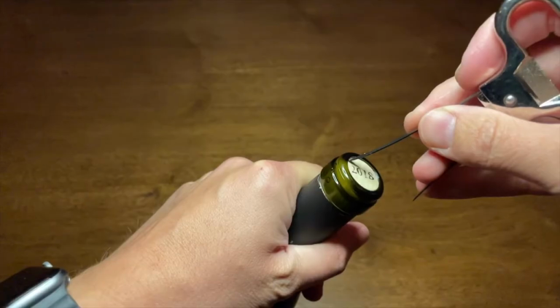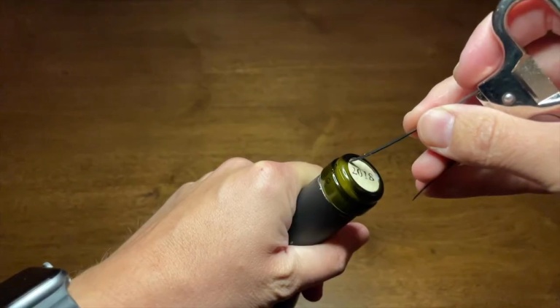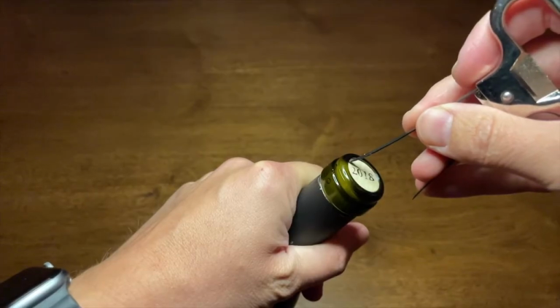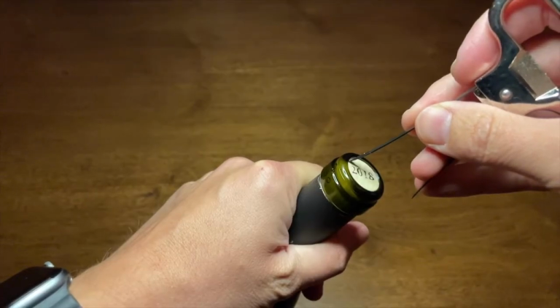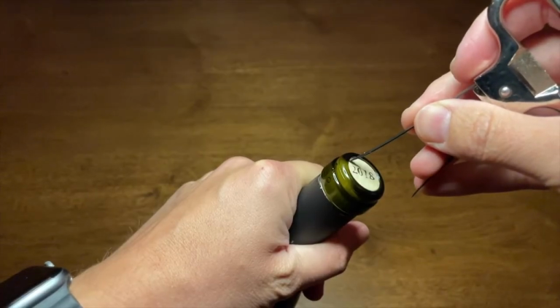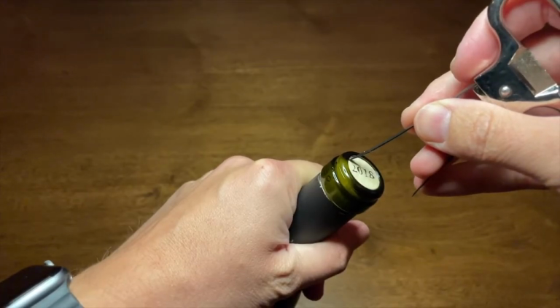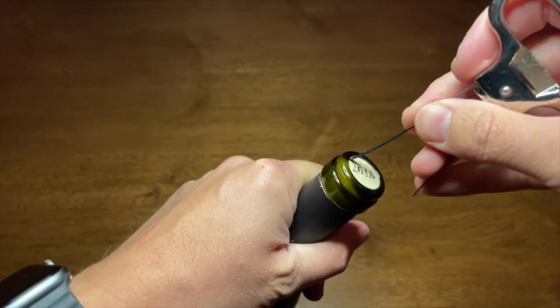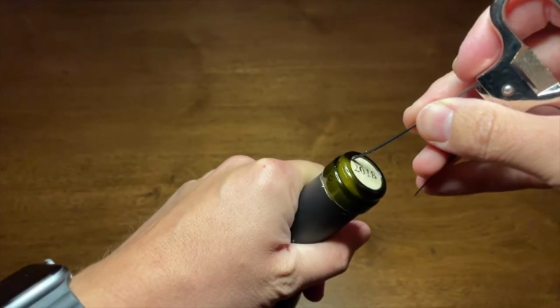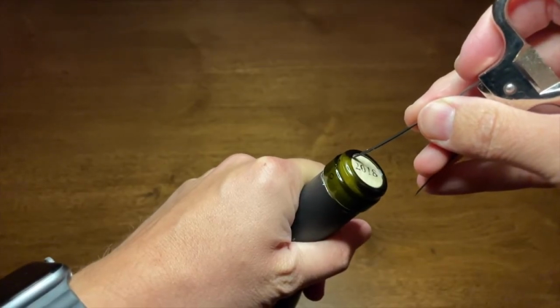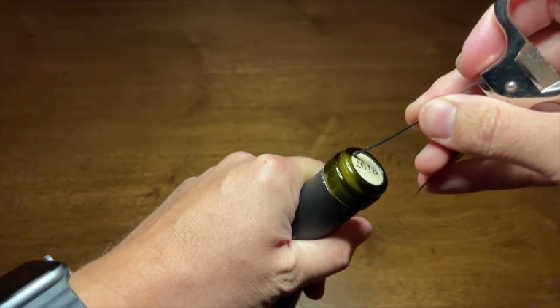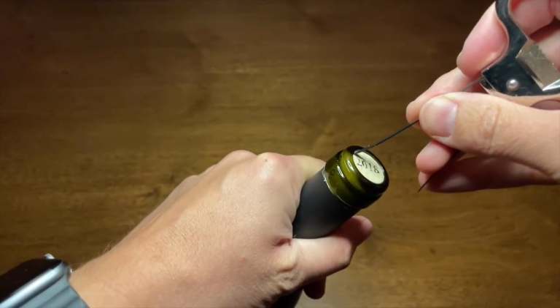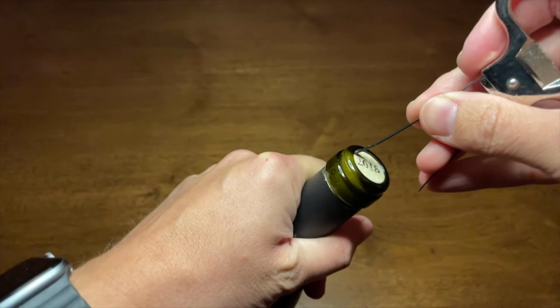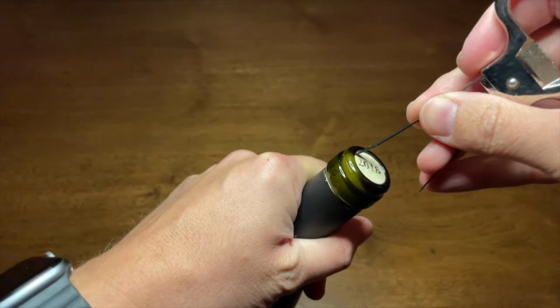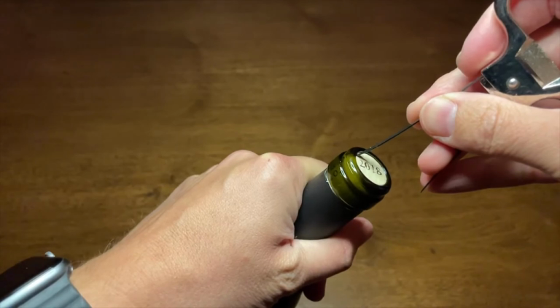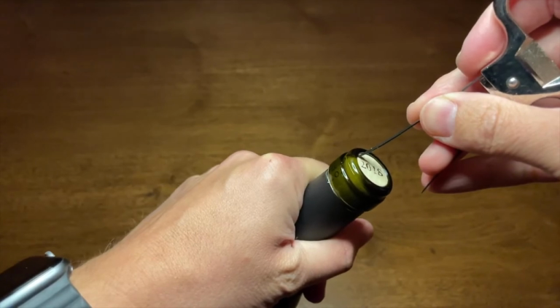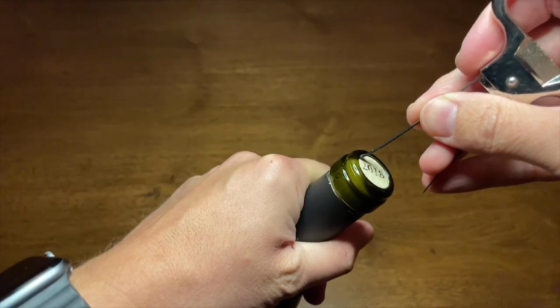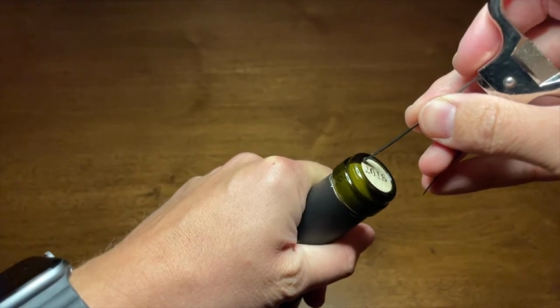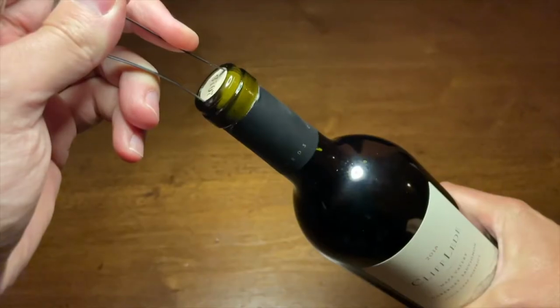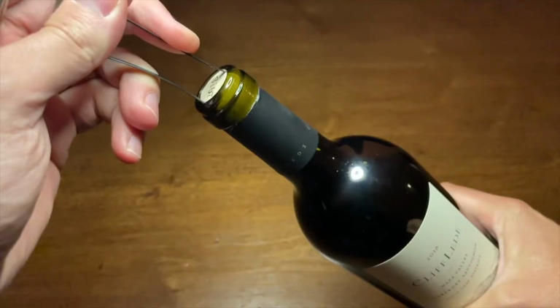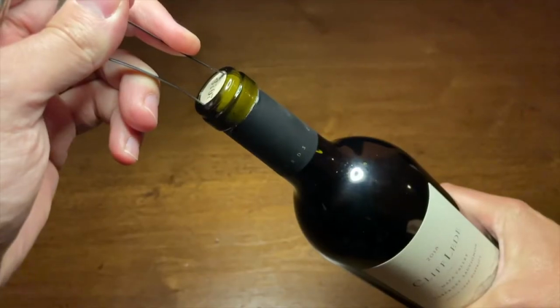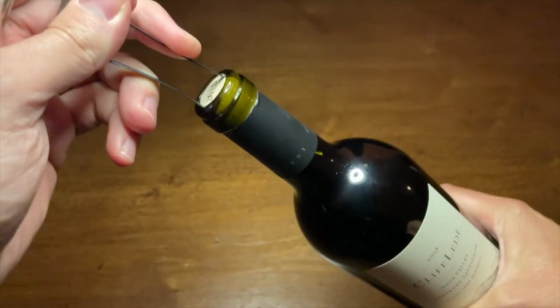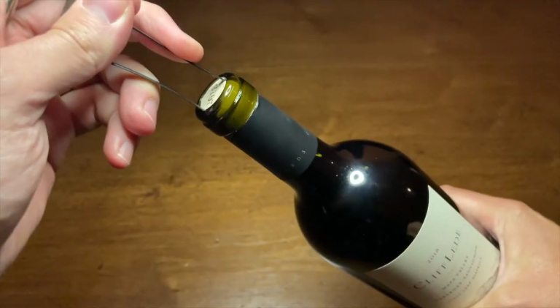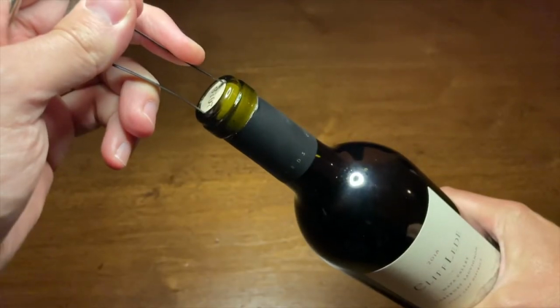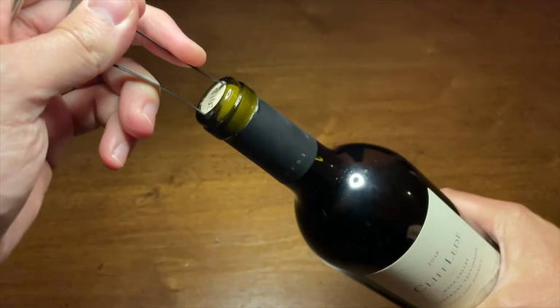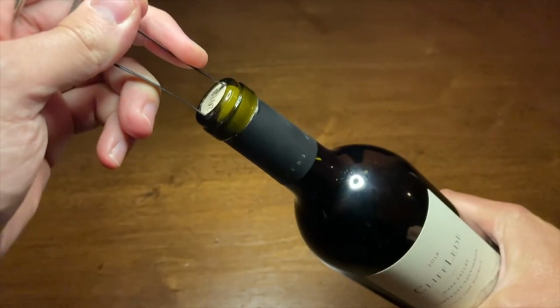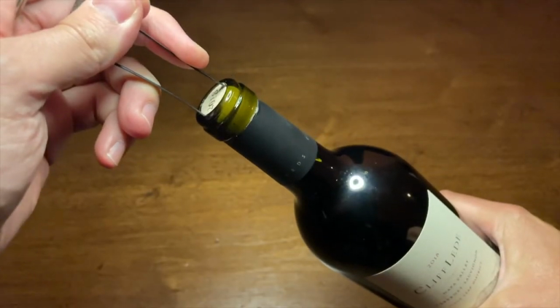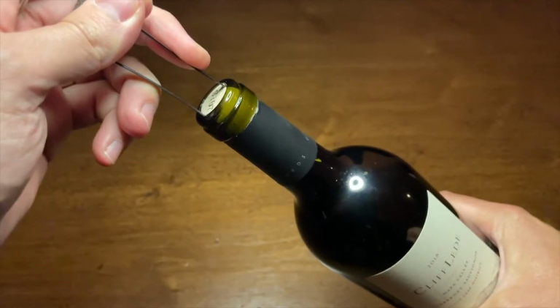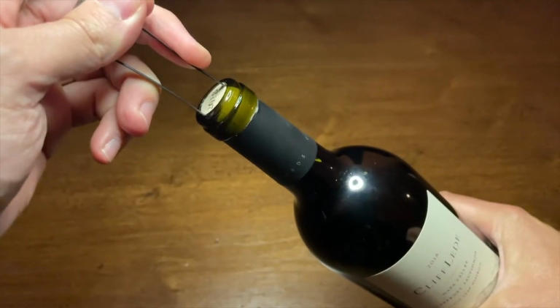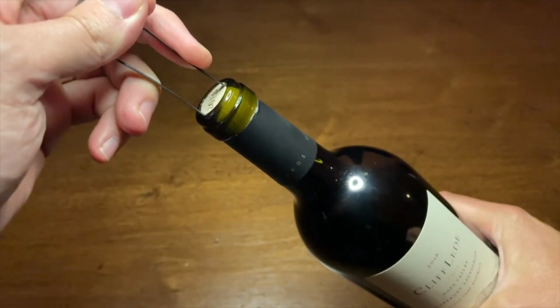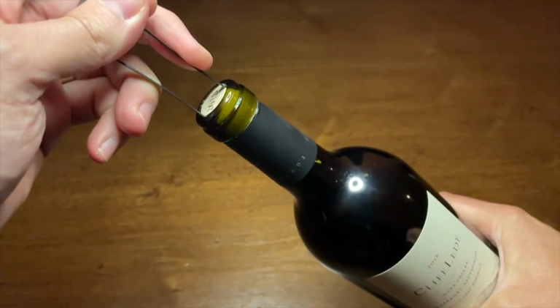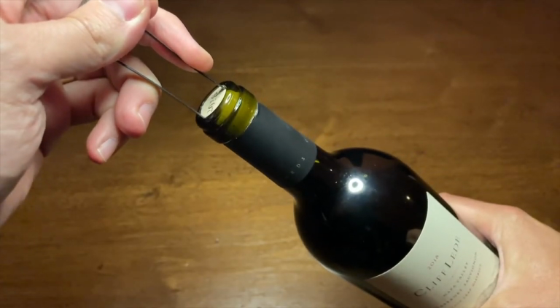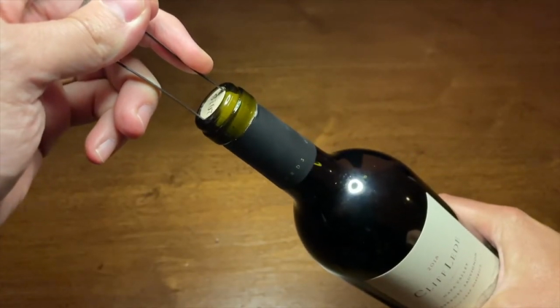Start by inserting the longer of the two prongs into the neck of the bottle, then the short end, so that the two prongs are on each side of the cork.